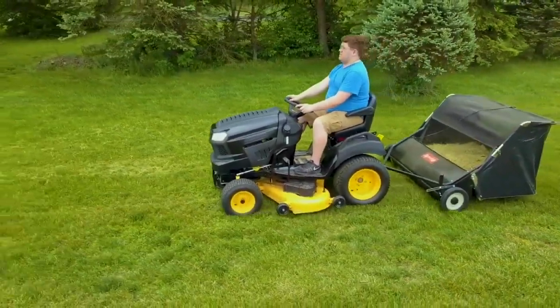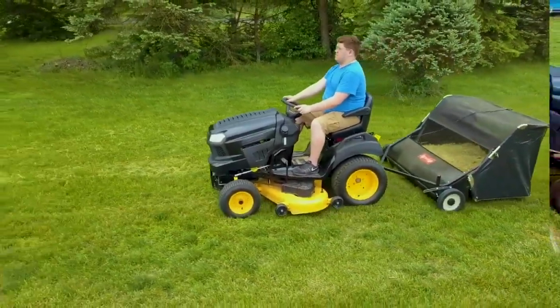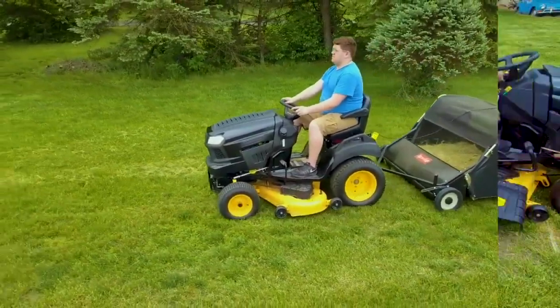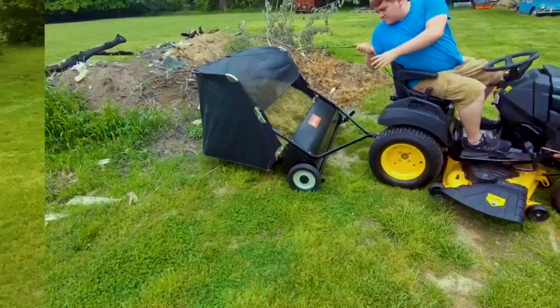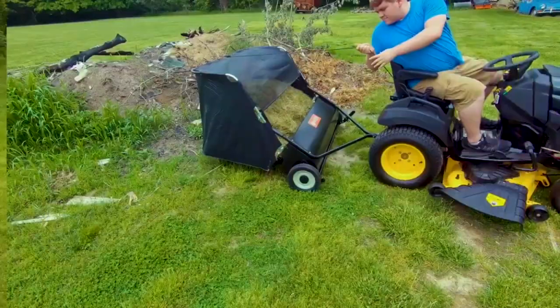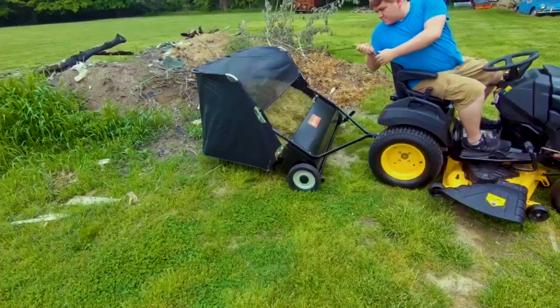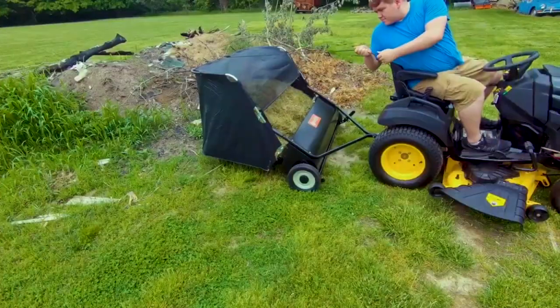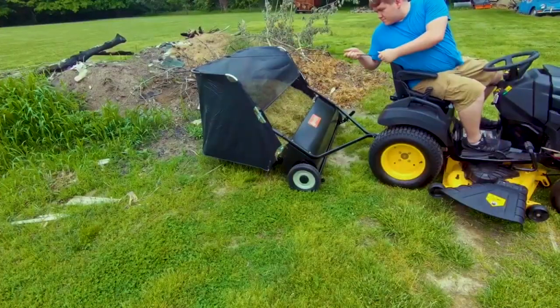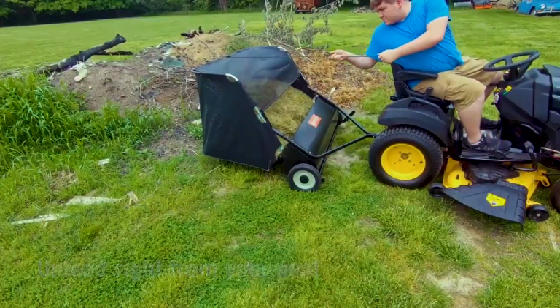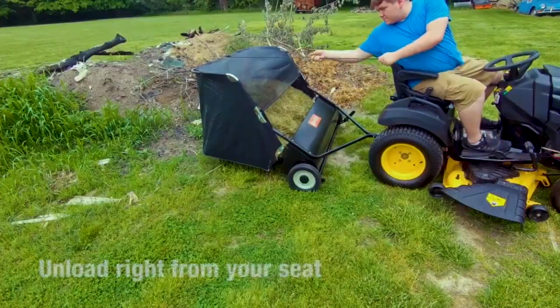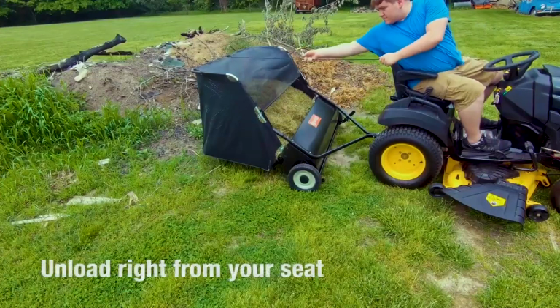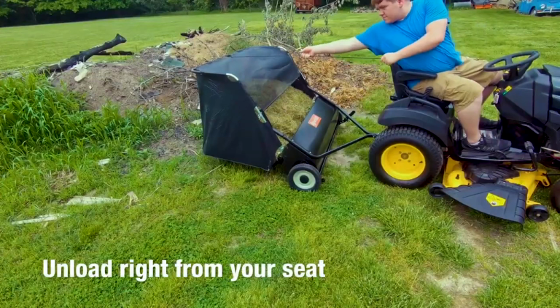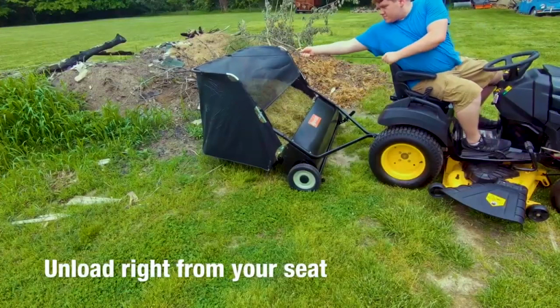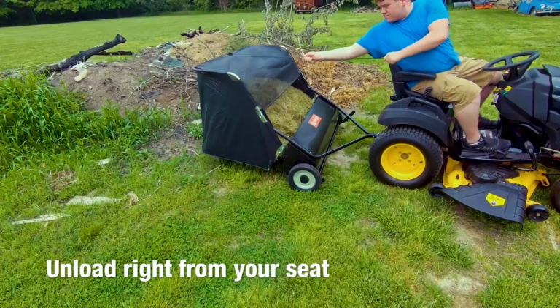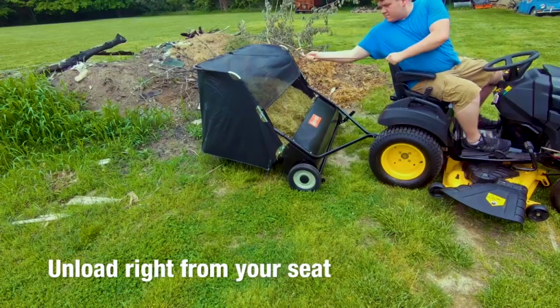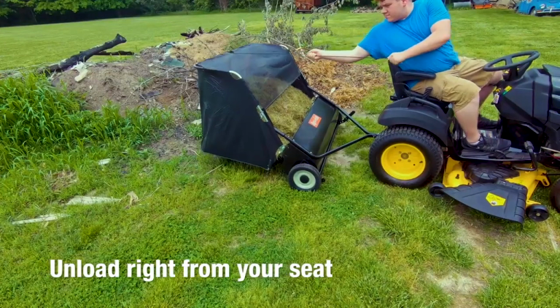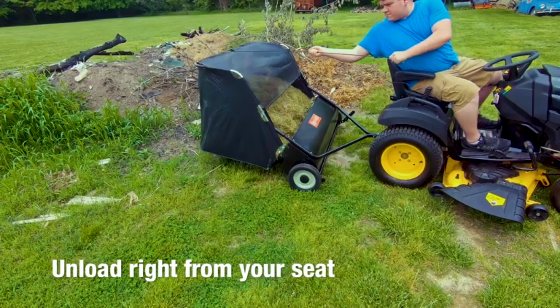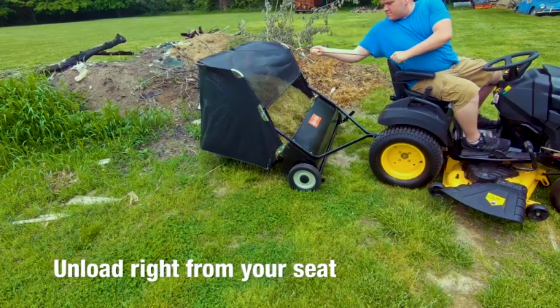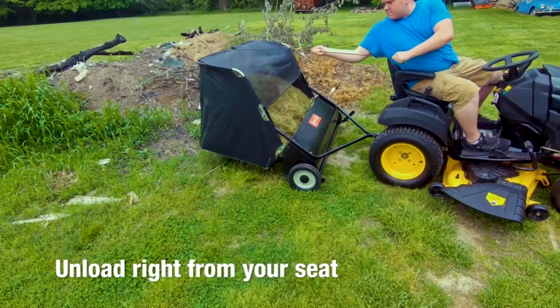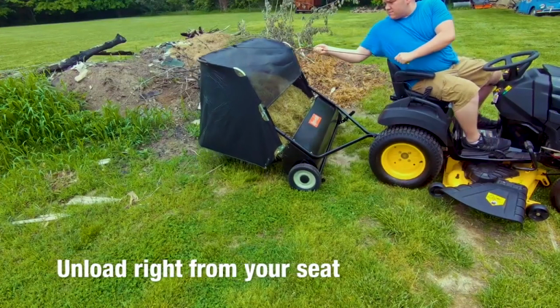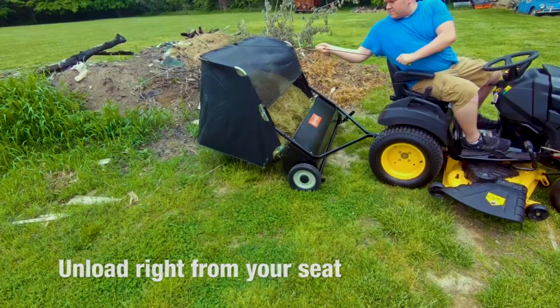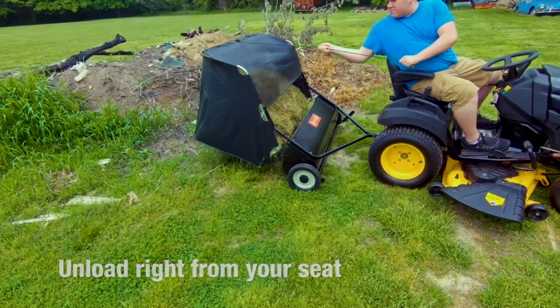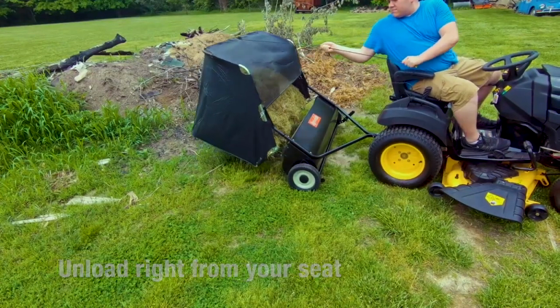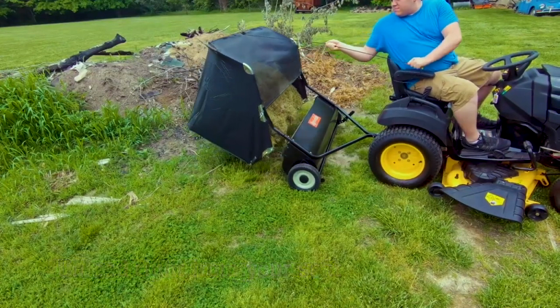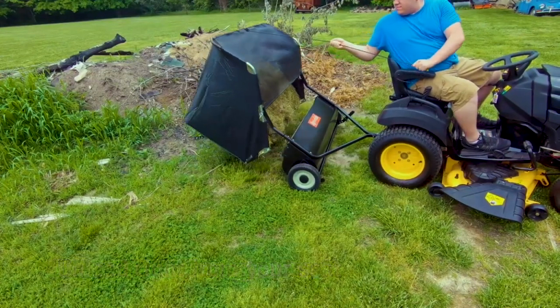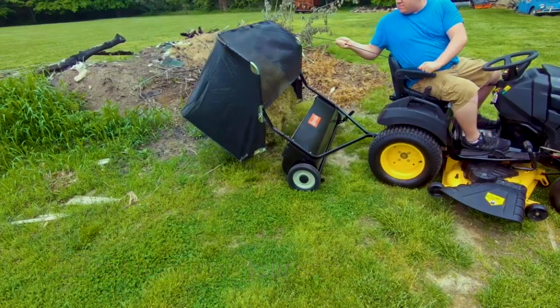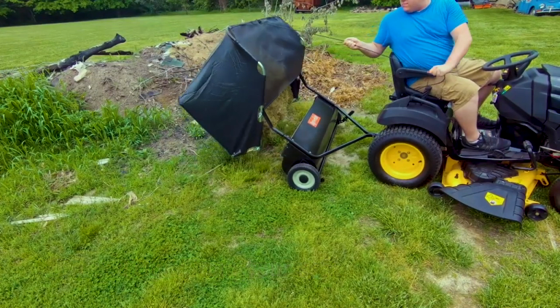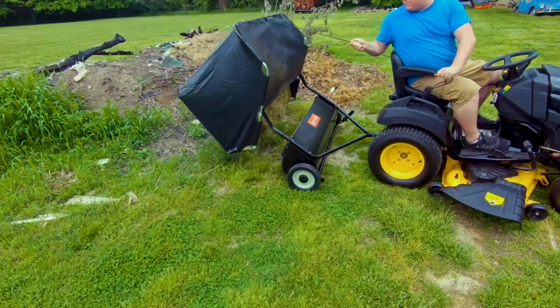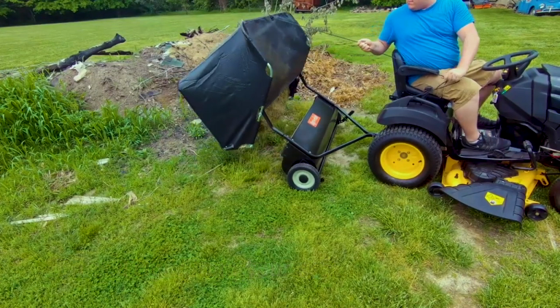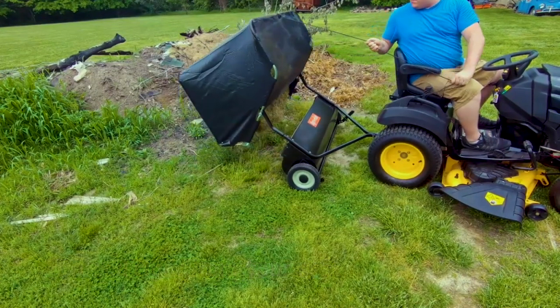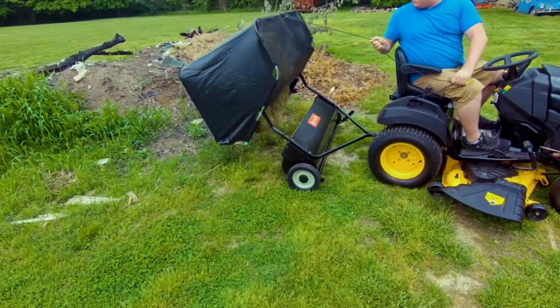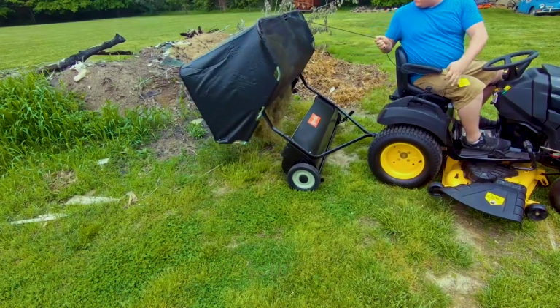When the hopper bag is full, unload it right from your seat on the tractor thanks to the convenient hopper row.